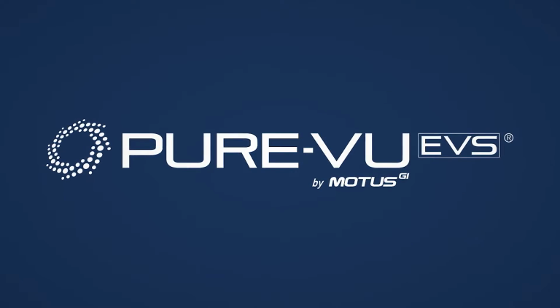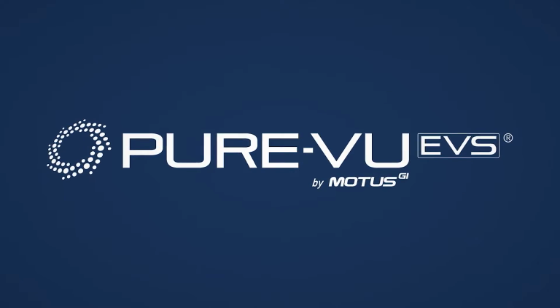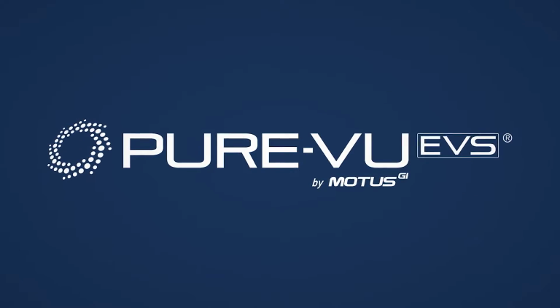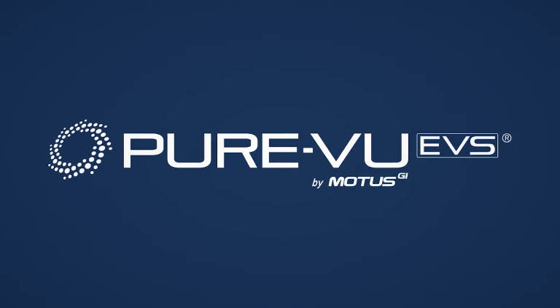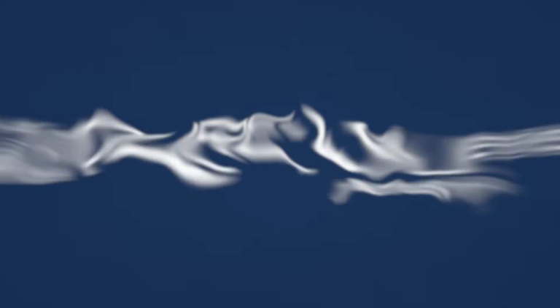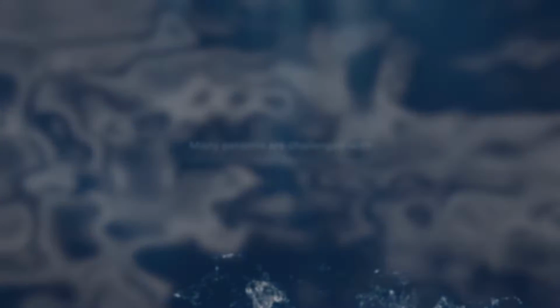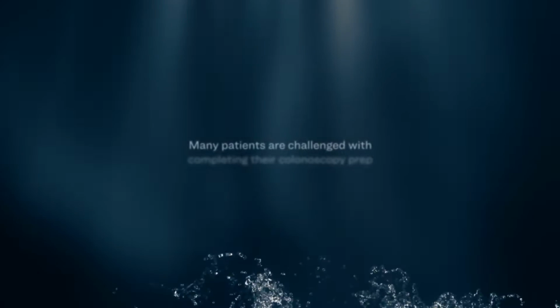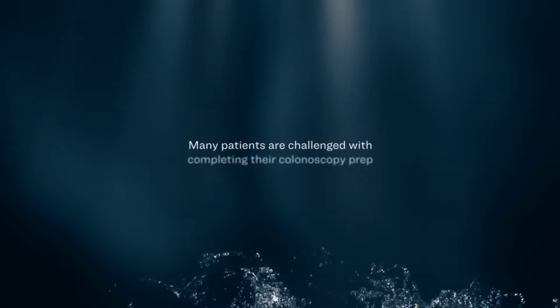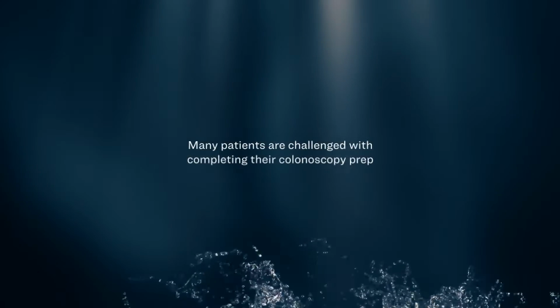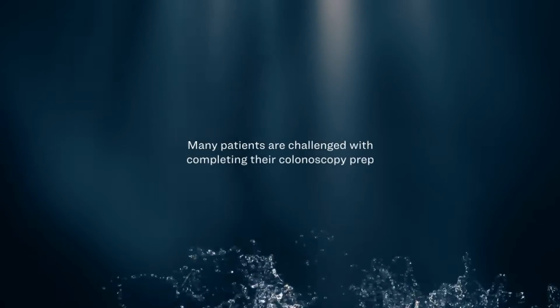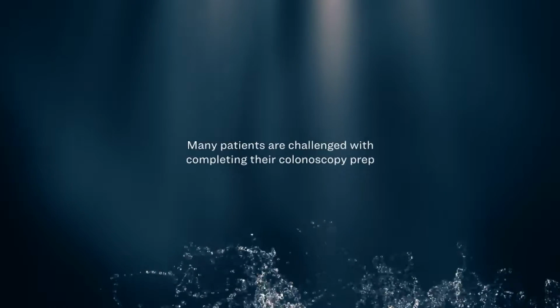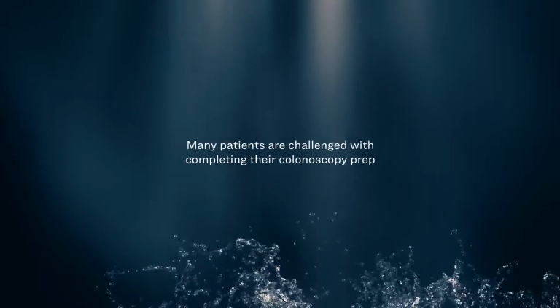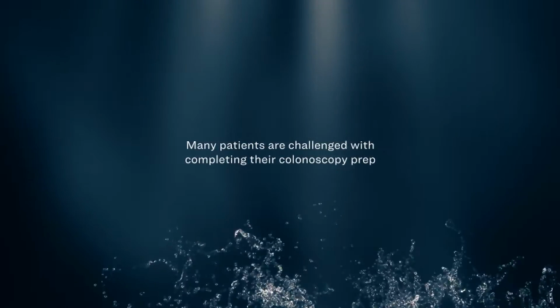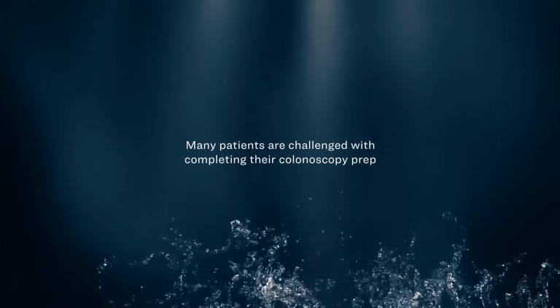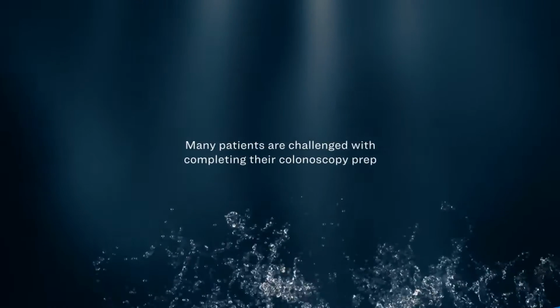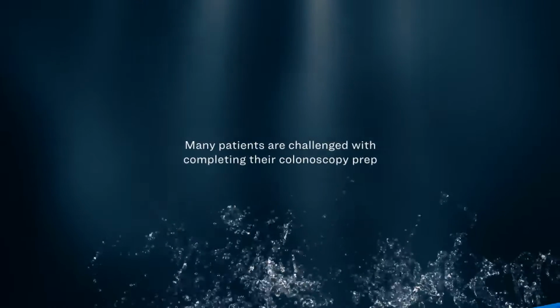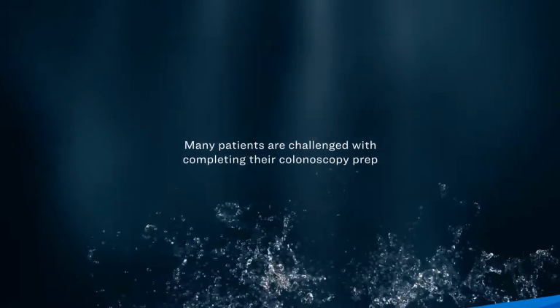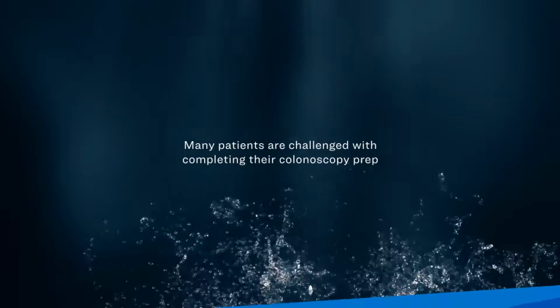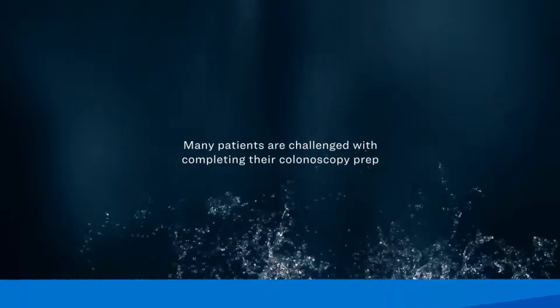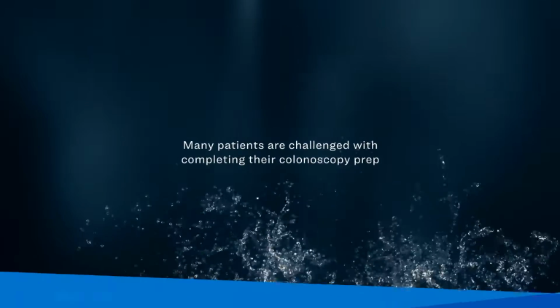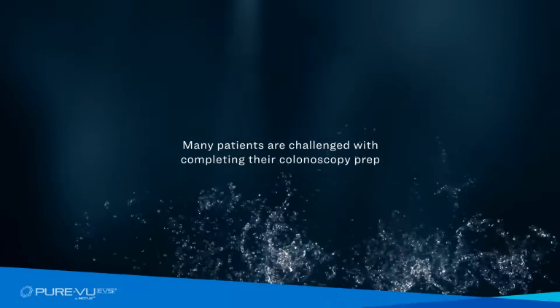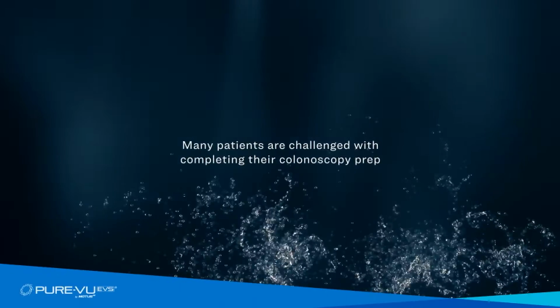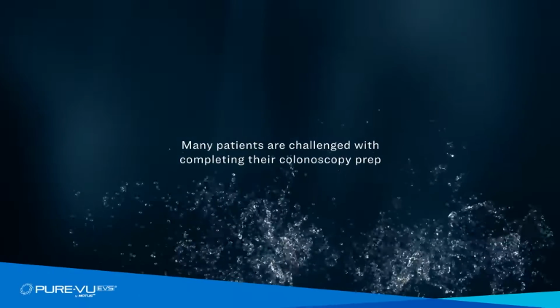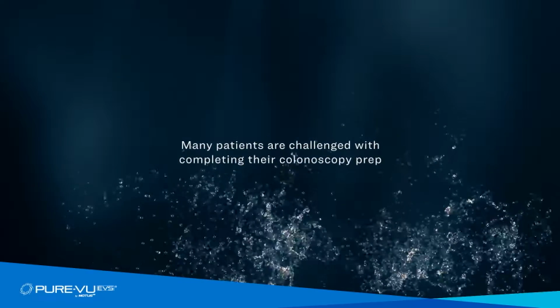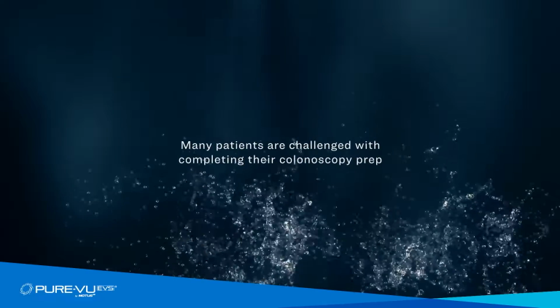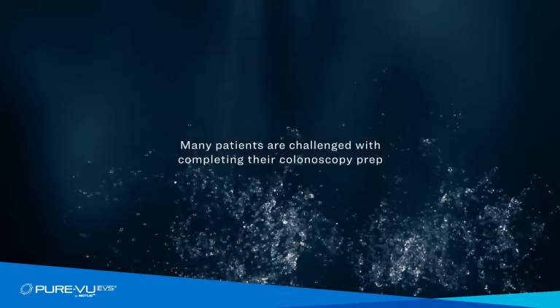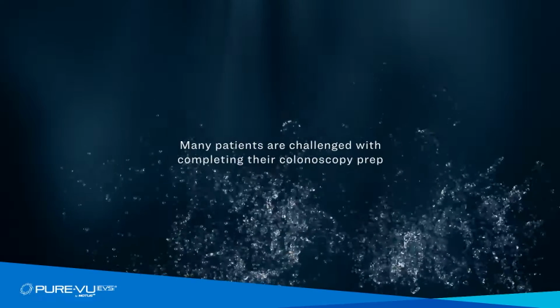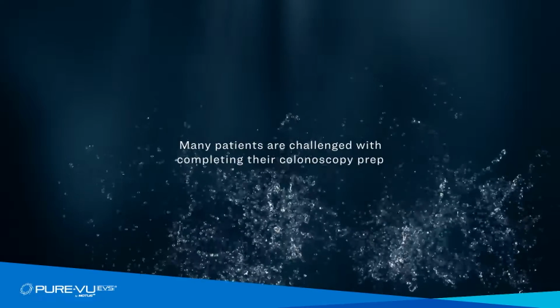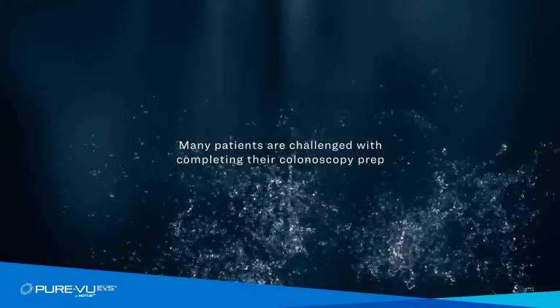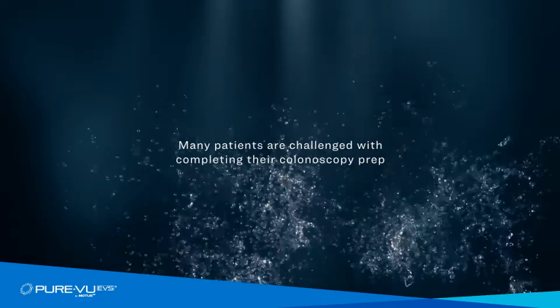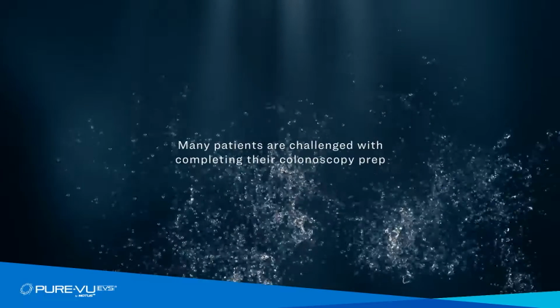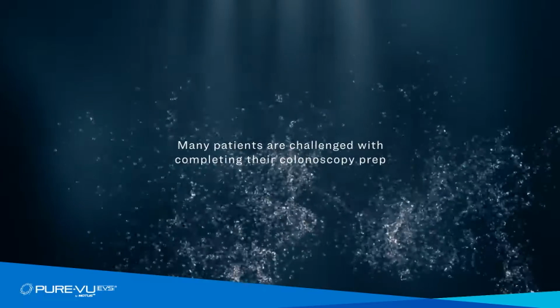Many patients, including high acuity inpatients and high medical need outpatients, are challenged with completing their colonoscopy prep.